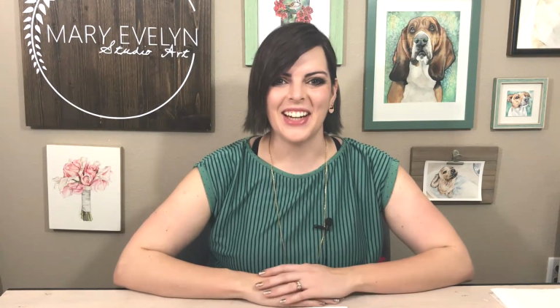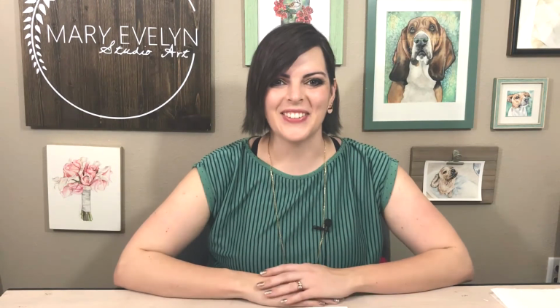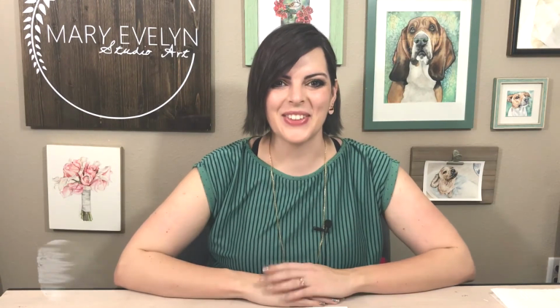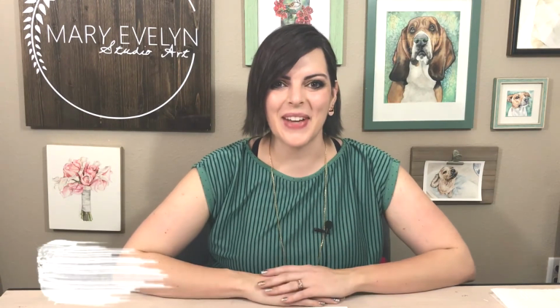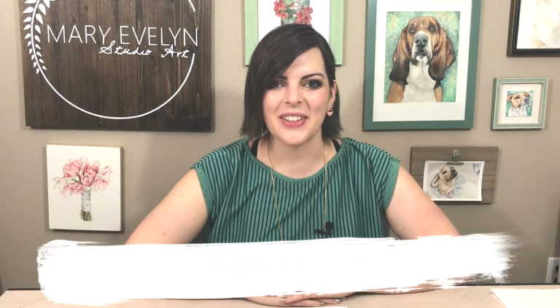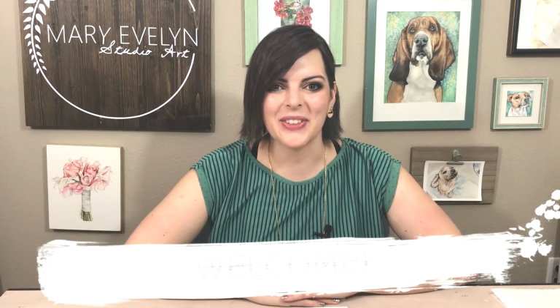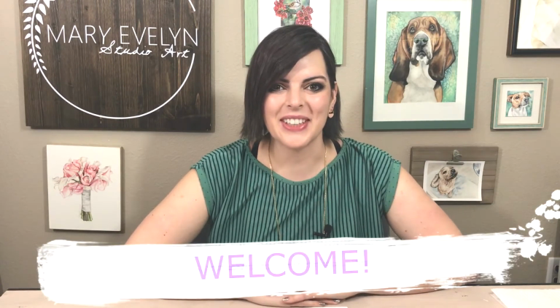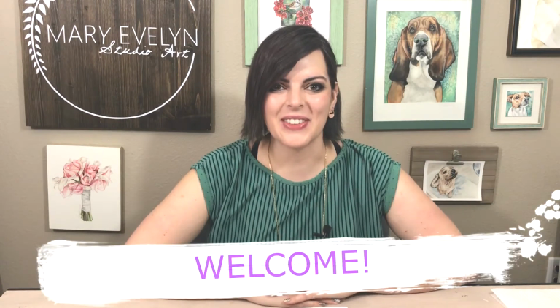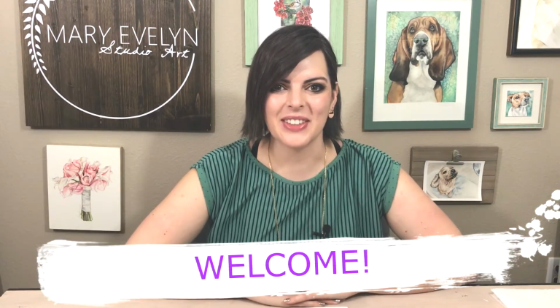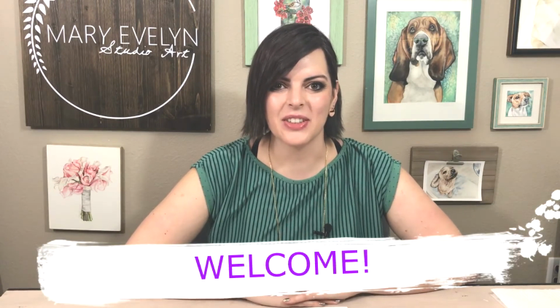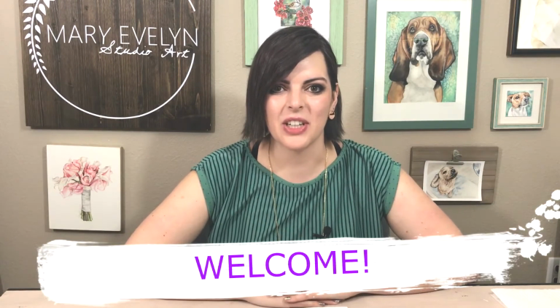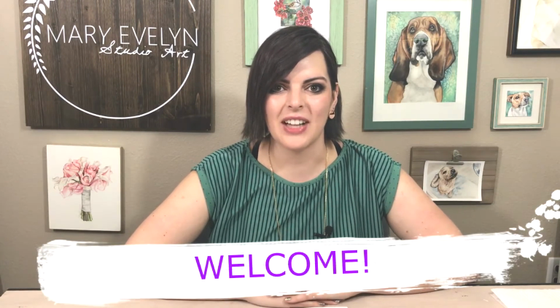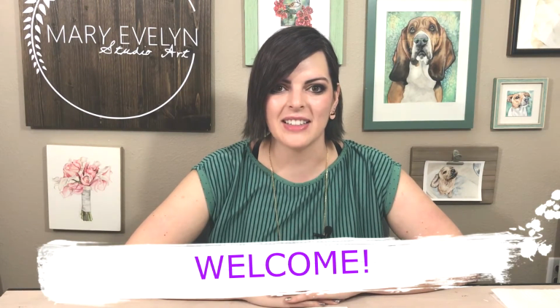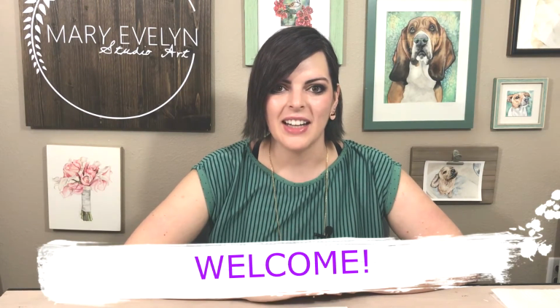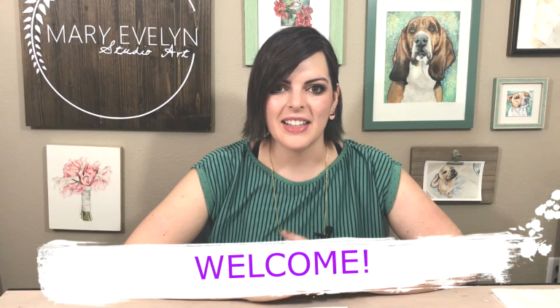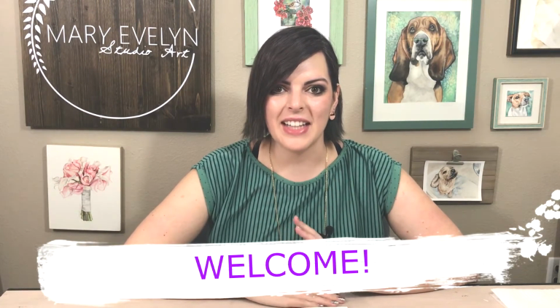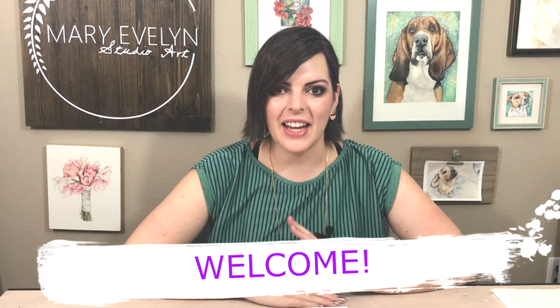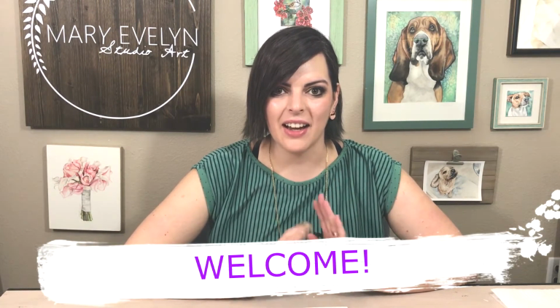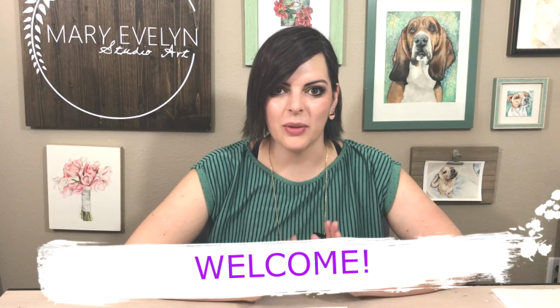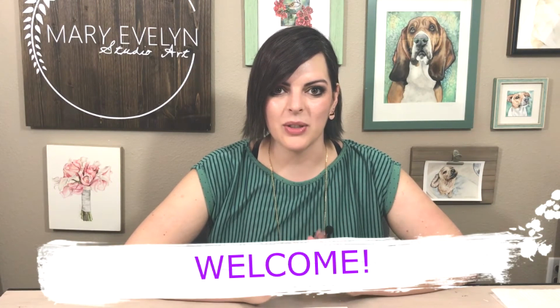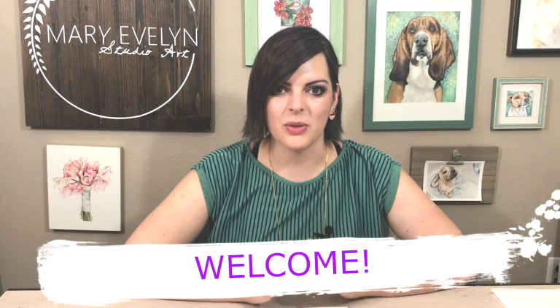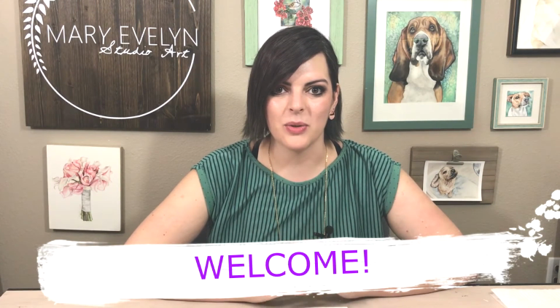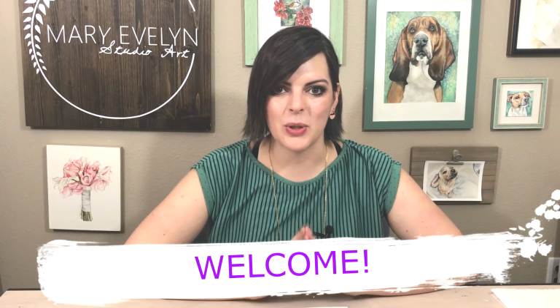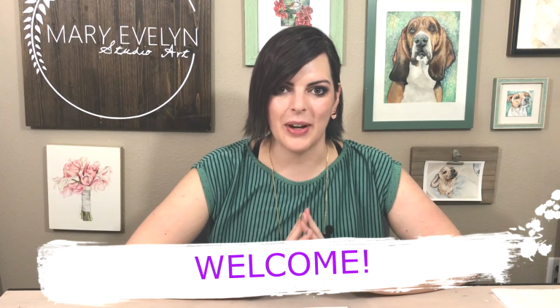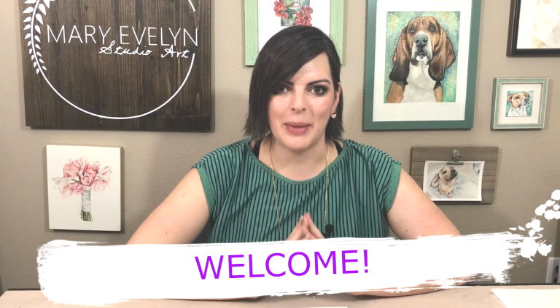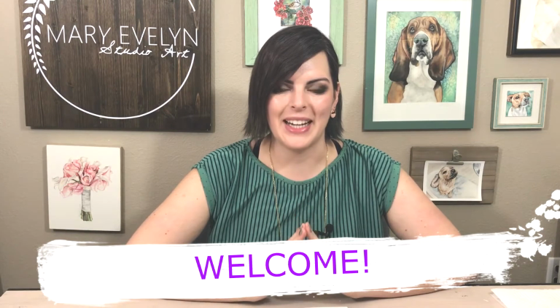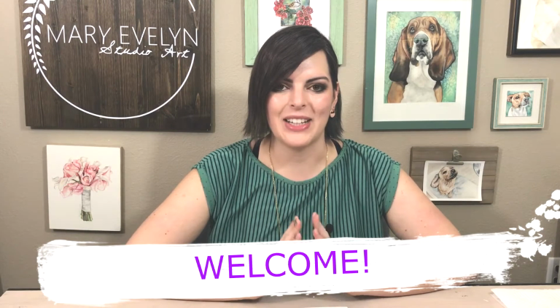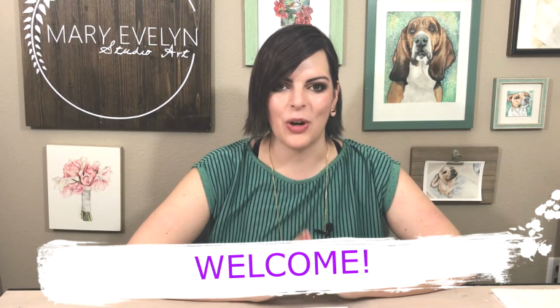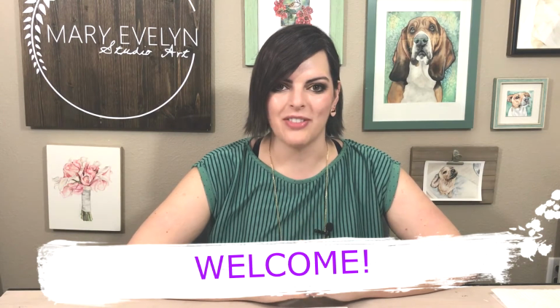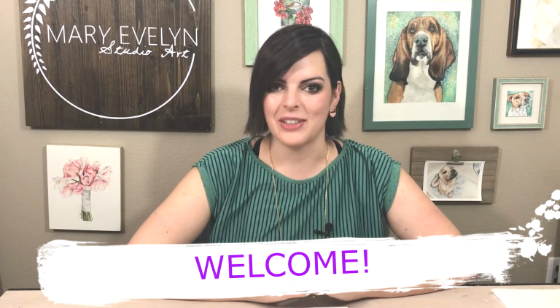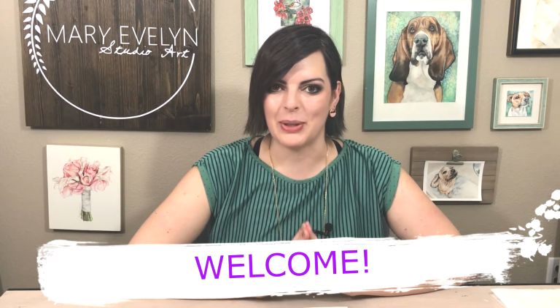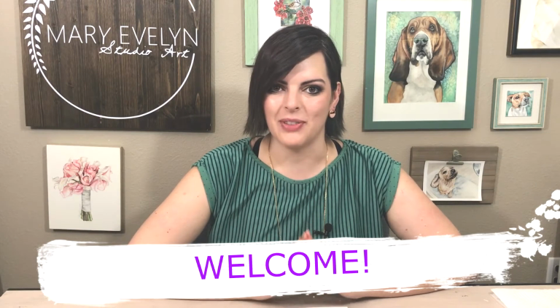Welcome back everyone to another Skillshare class. Today I want to show you how to paint a dogface butterfly.